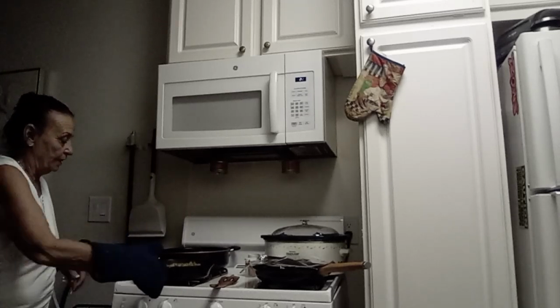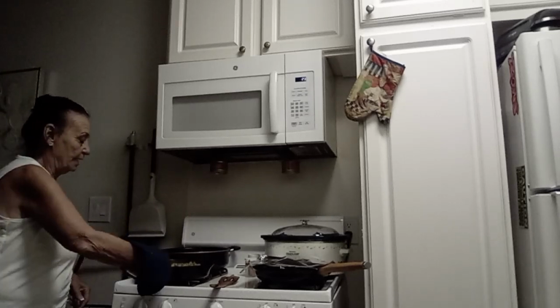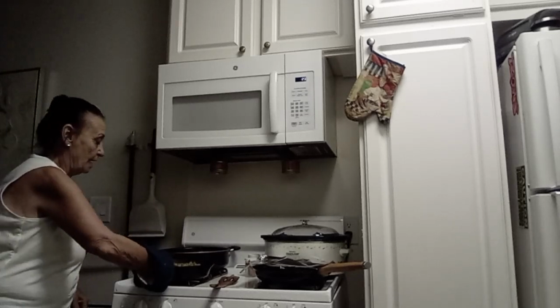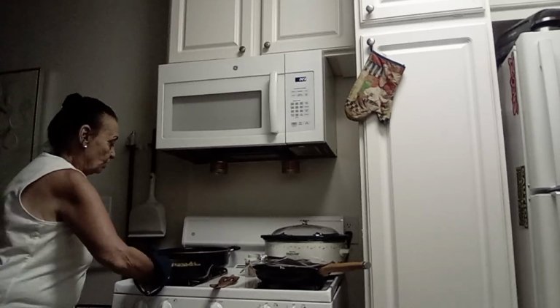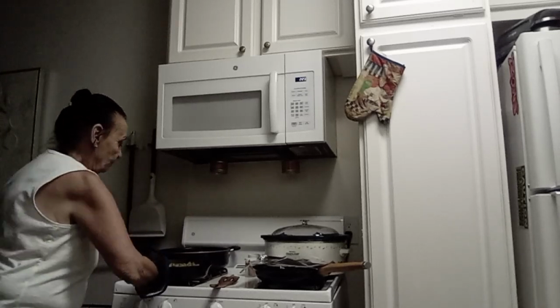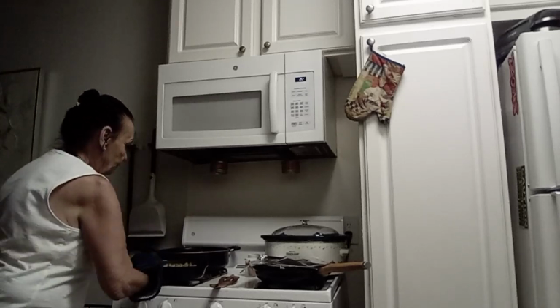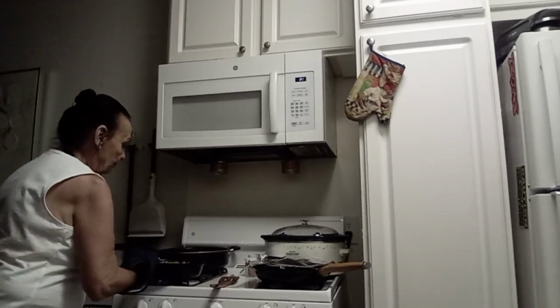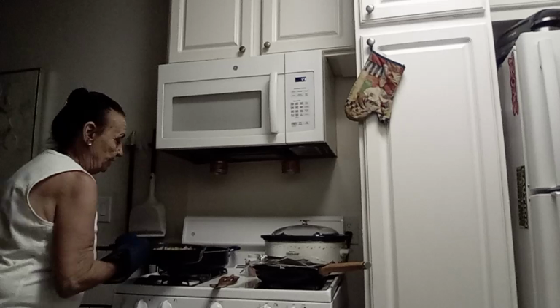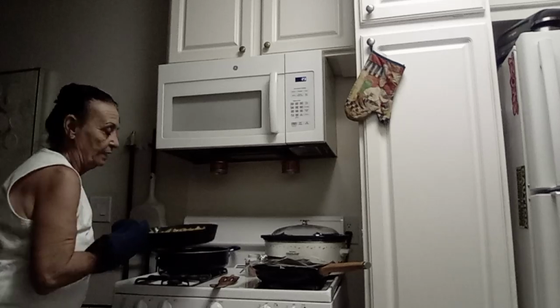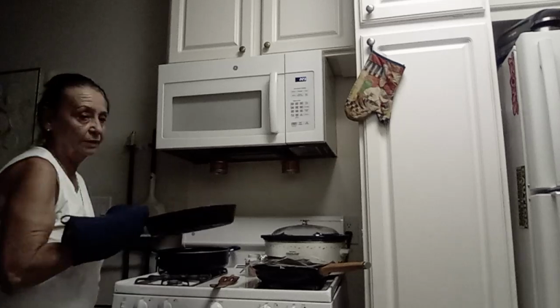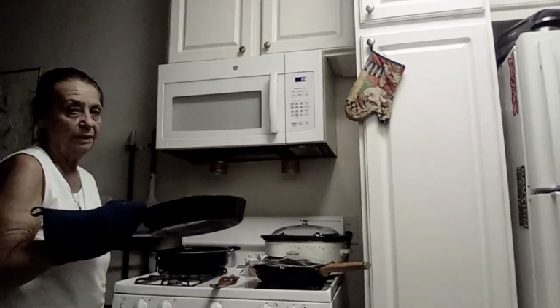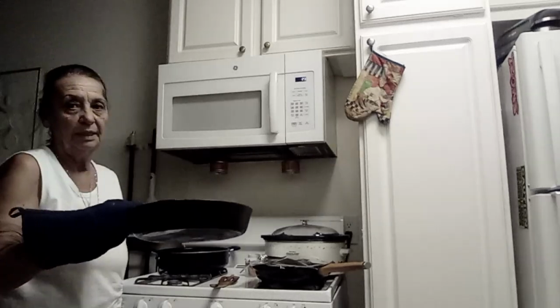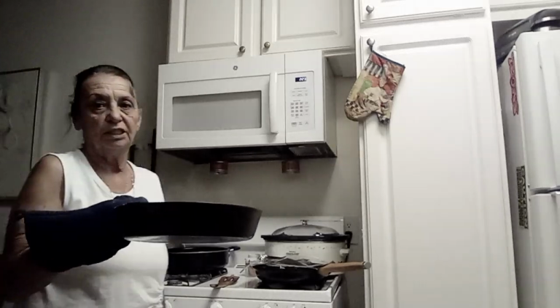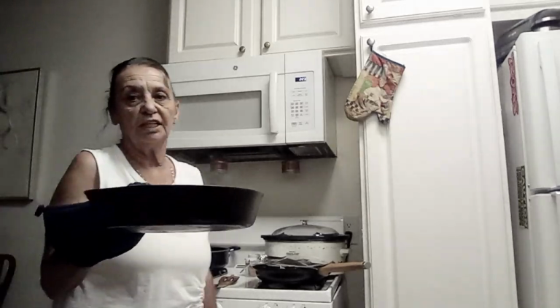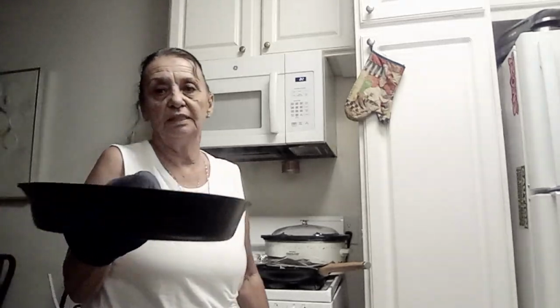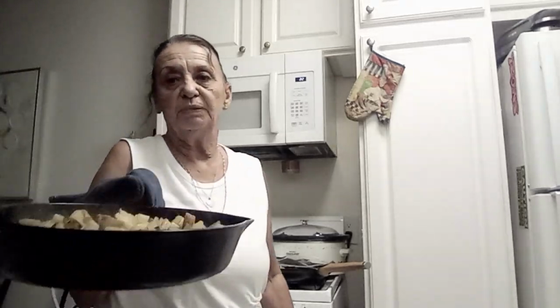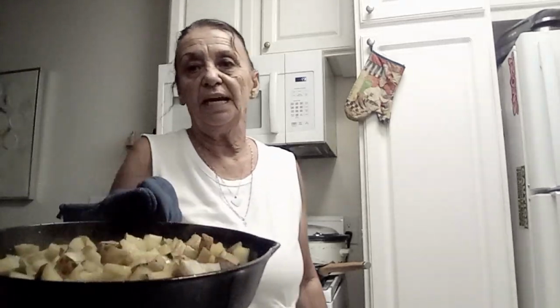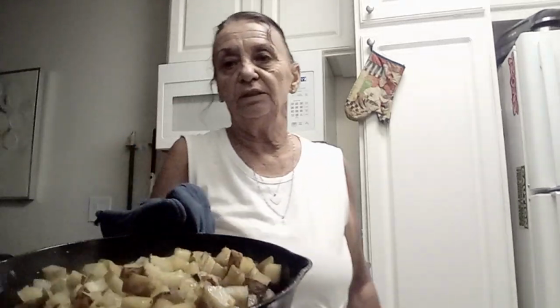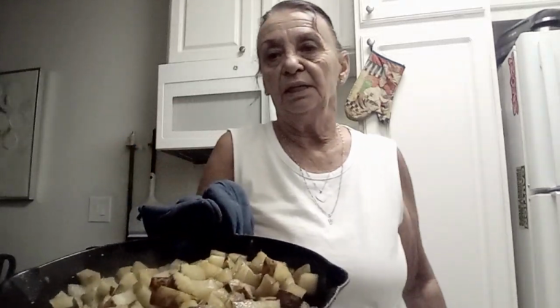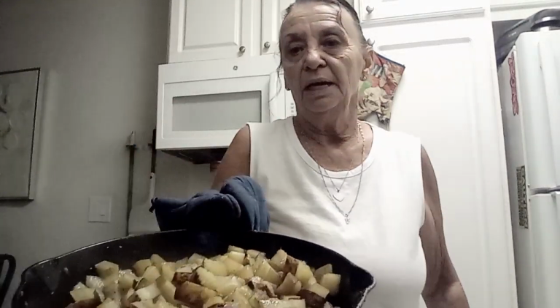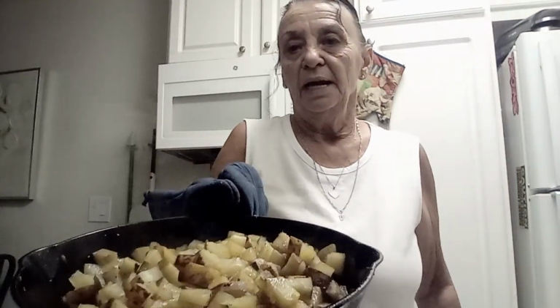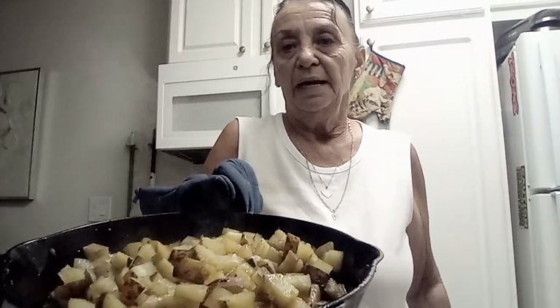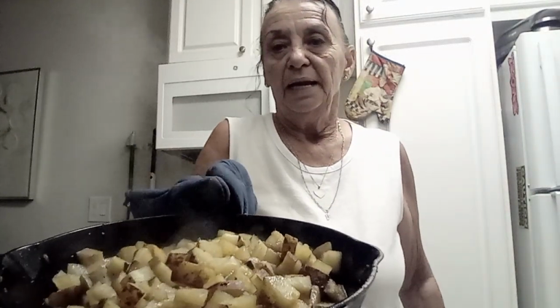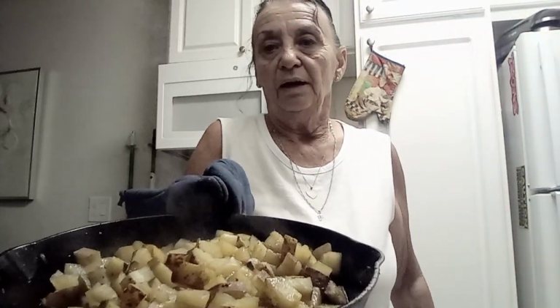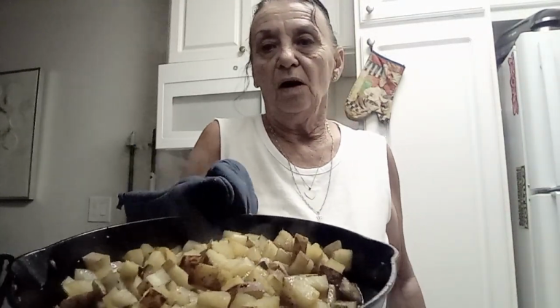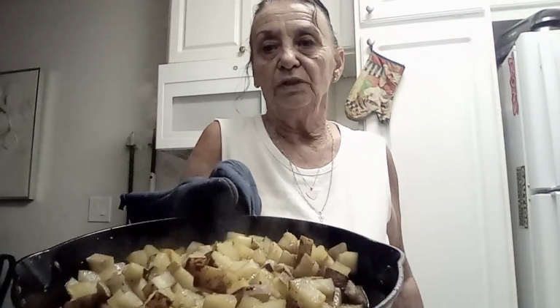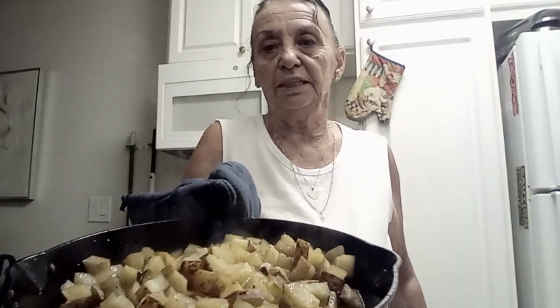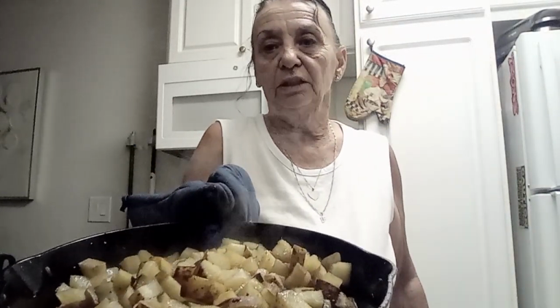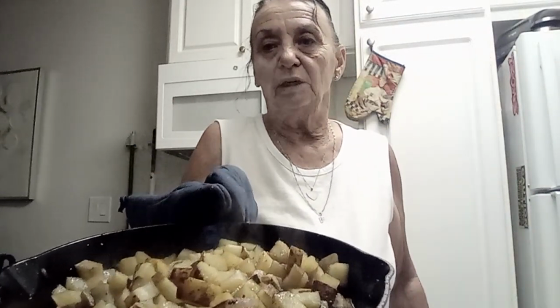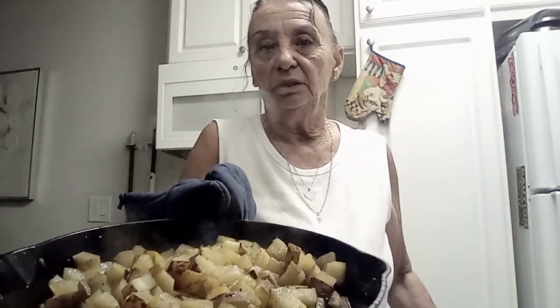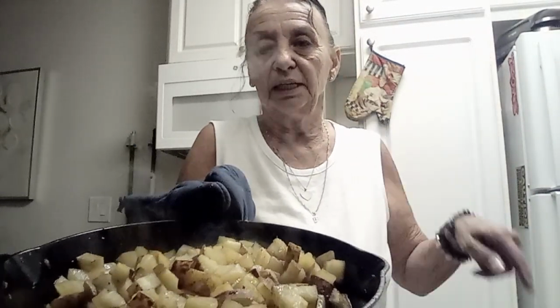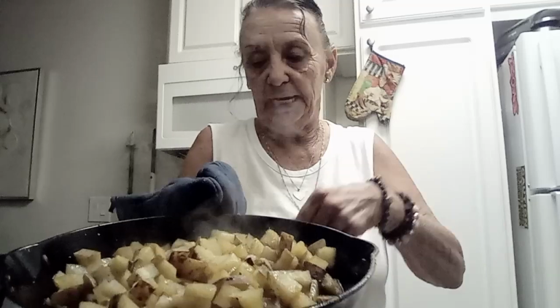I chopped up some potatoes — chunky potatoes — all ready to go. Look at that!